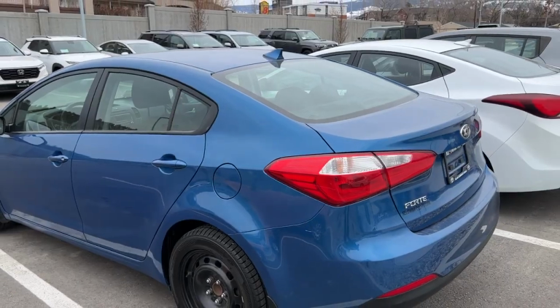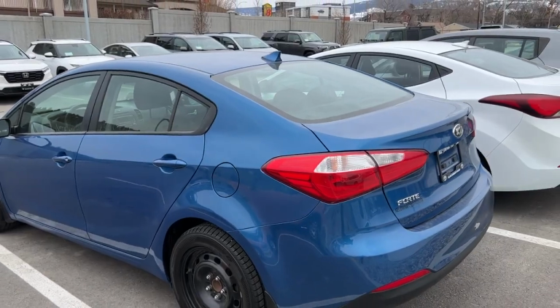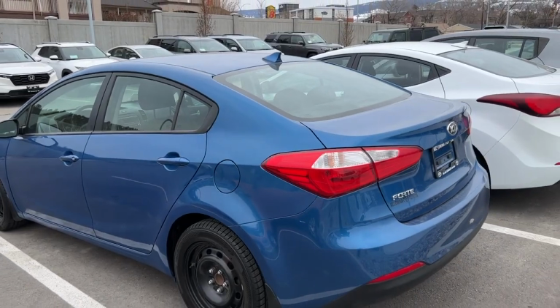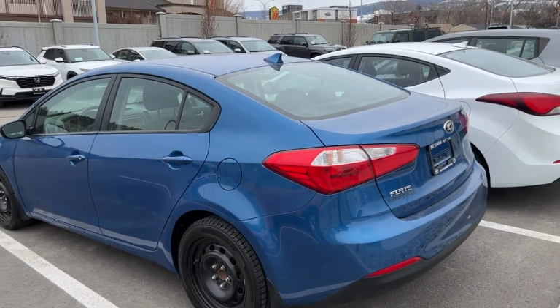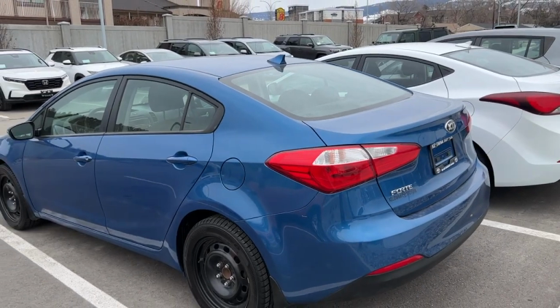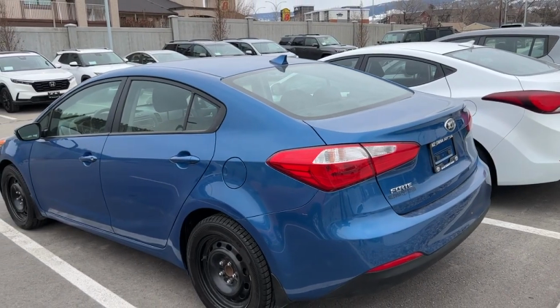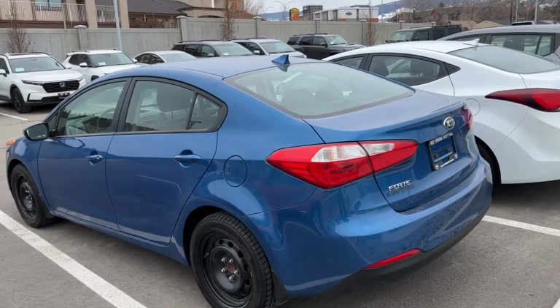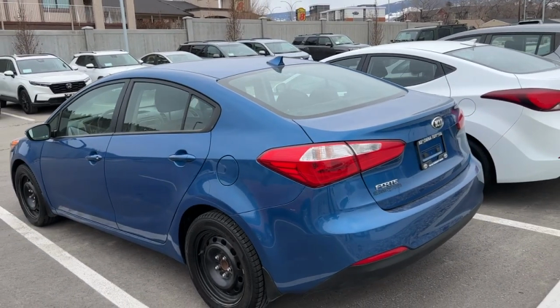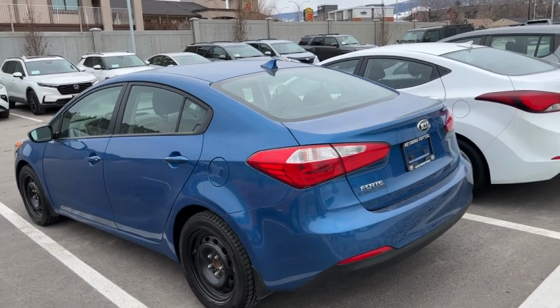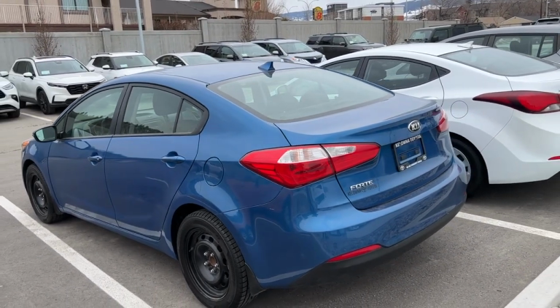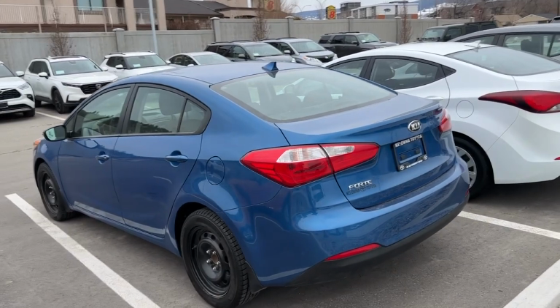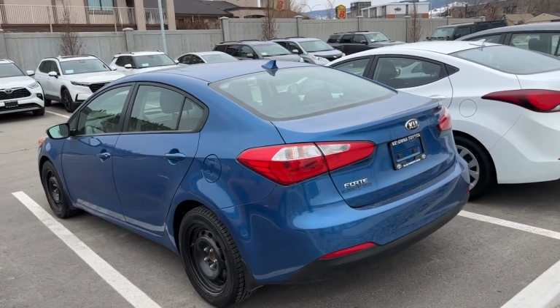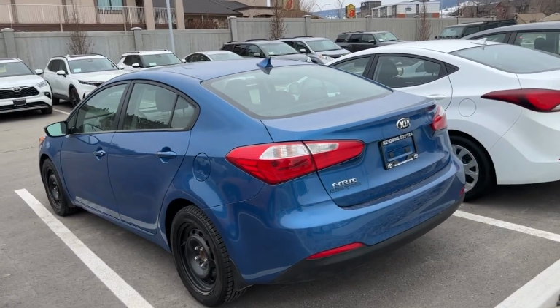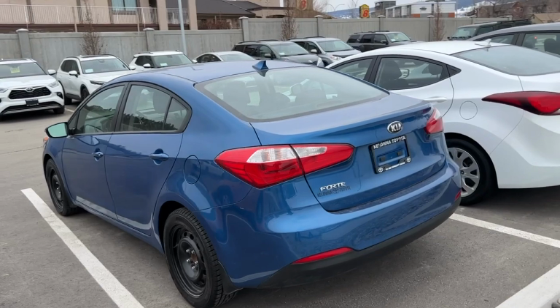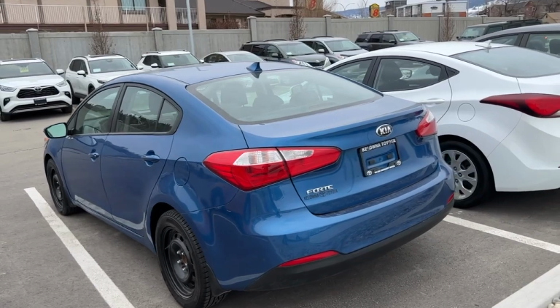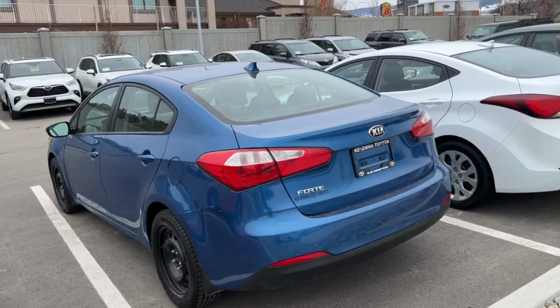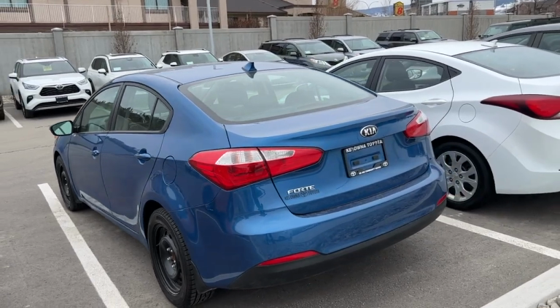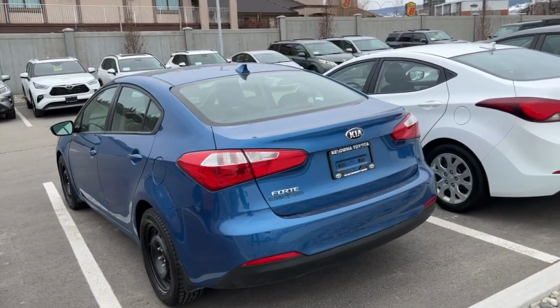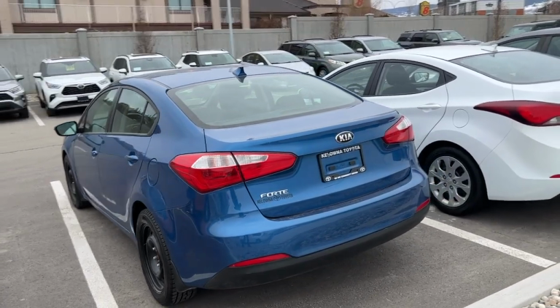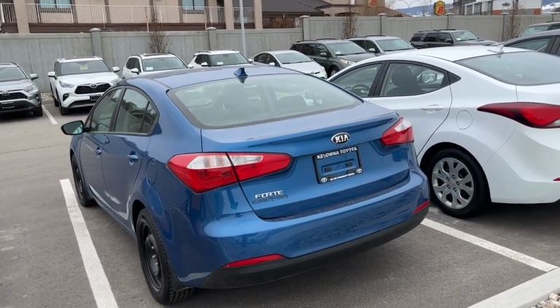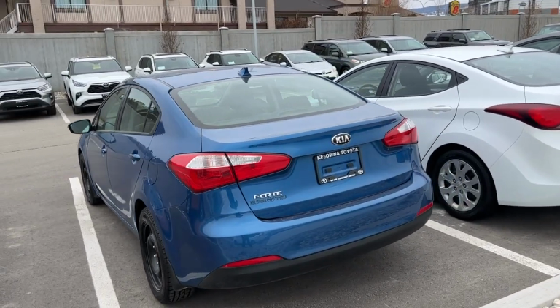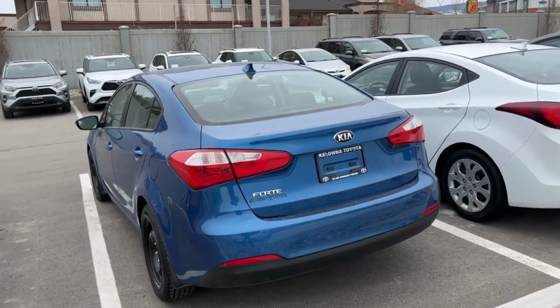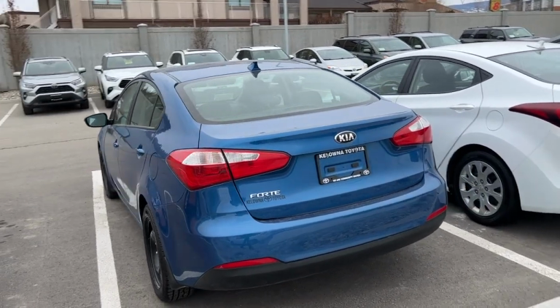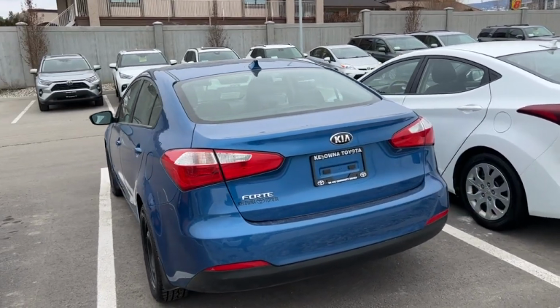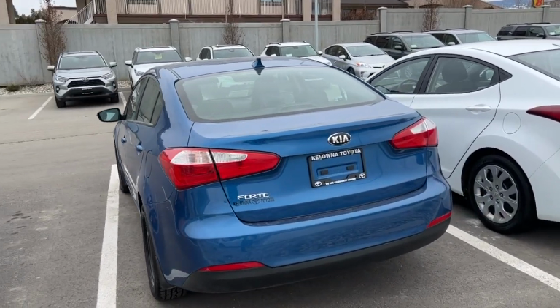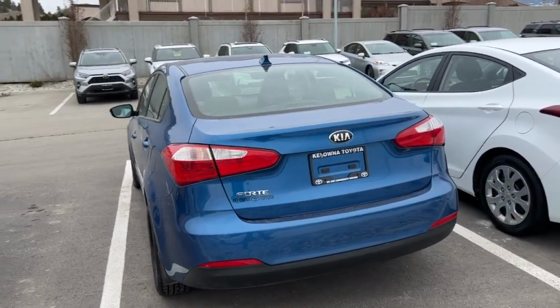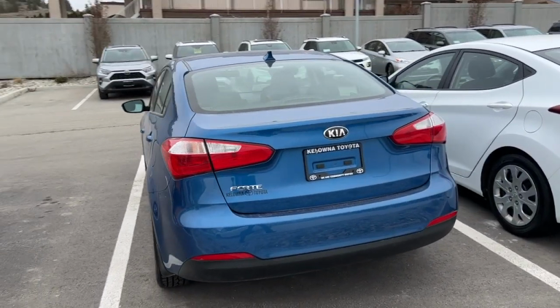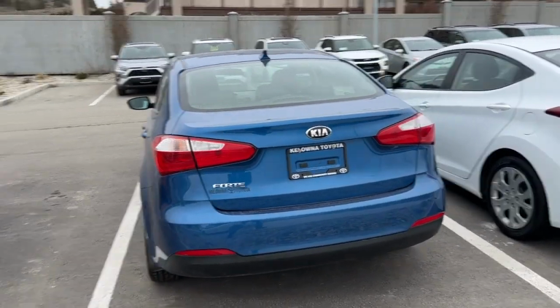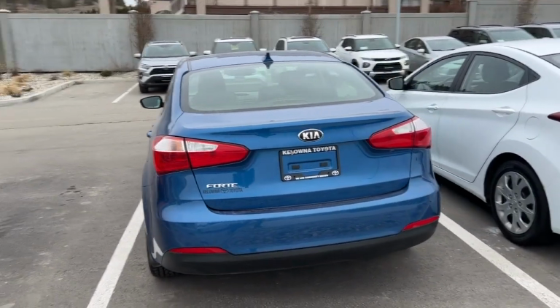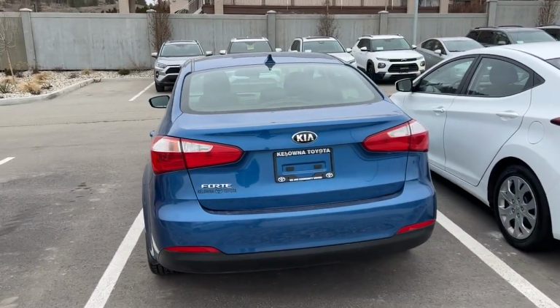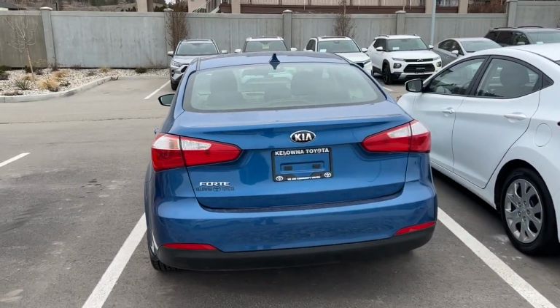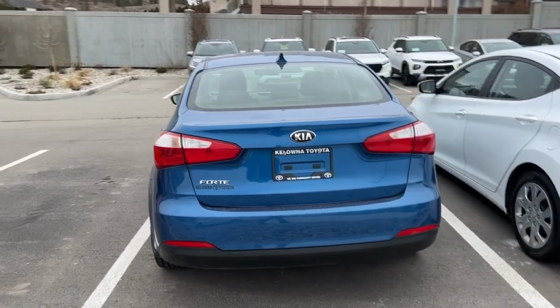Moving around to the back, we've got our color-matched rear-mounted shark fin antenna, and back here you're also going to find your Kia and your Forte badging.